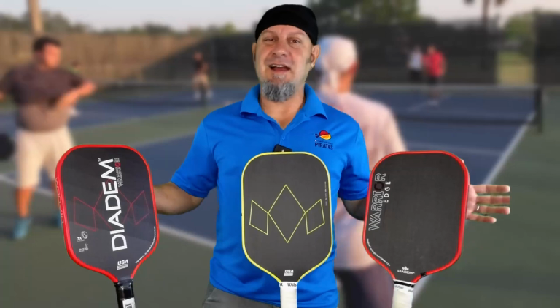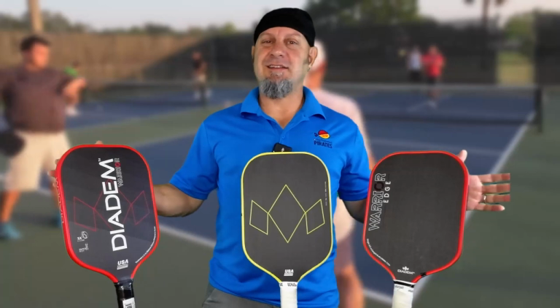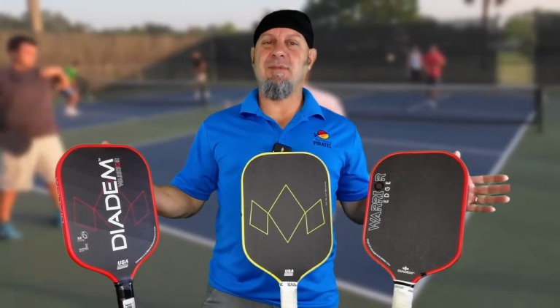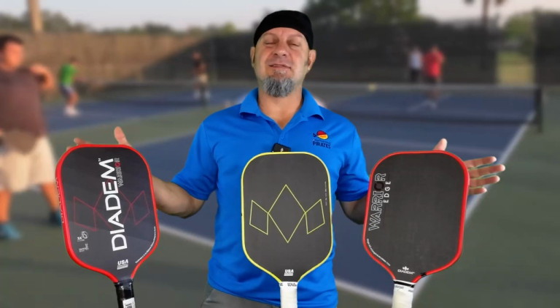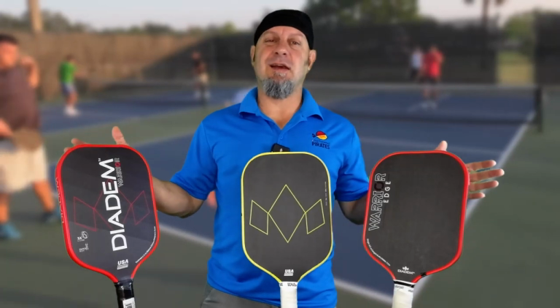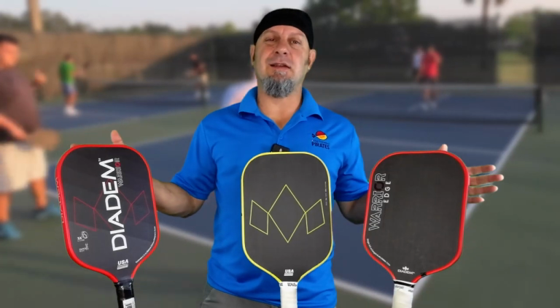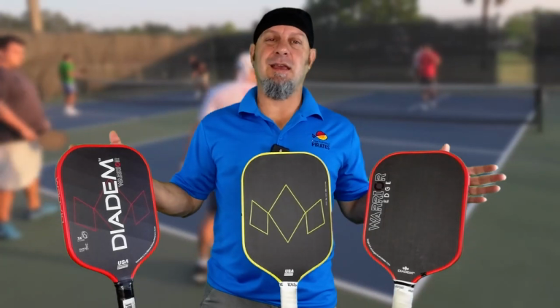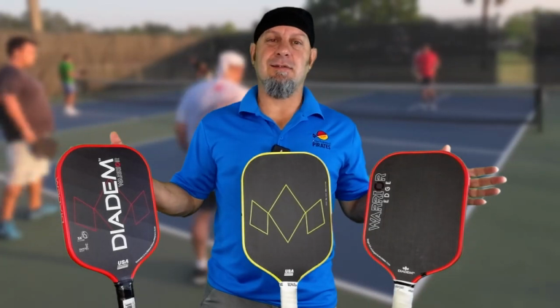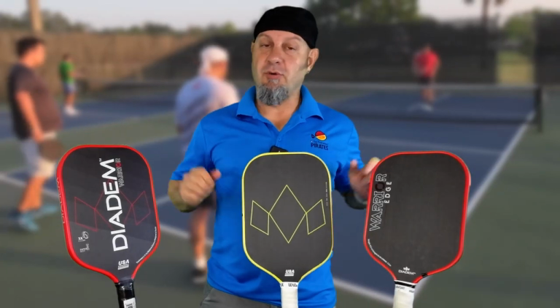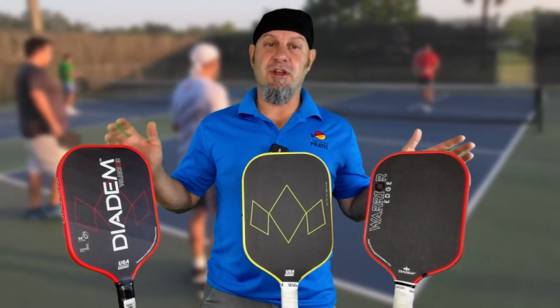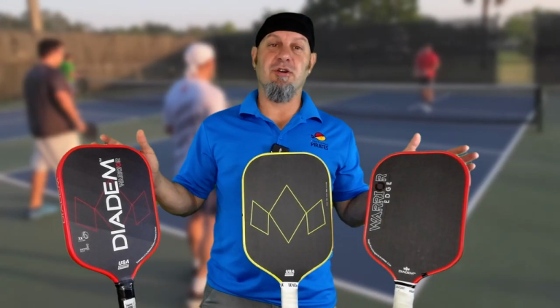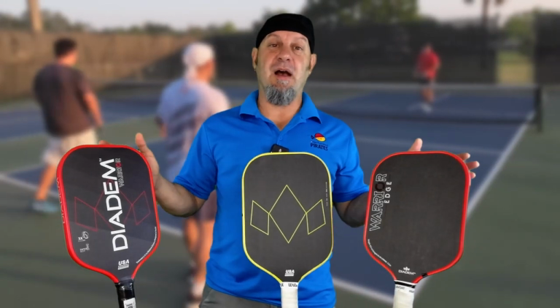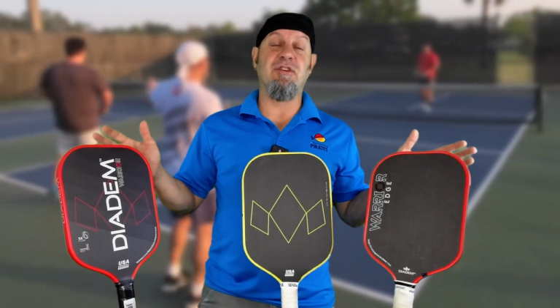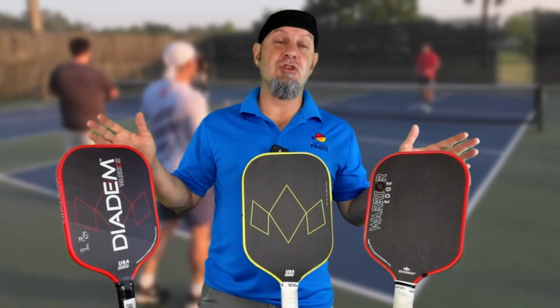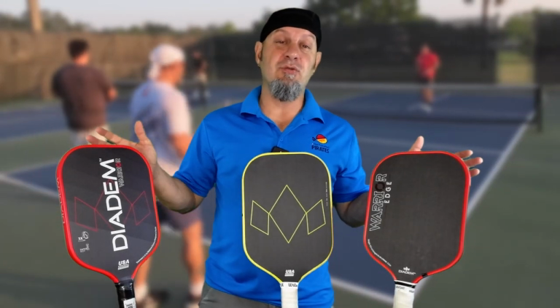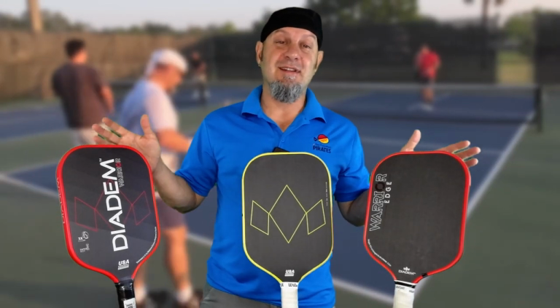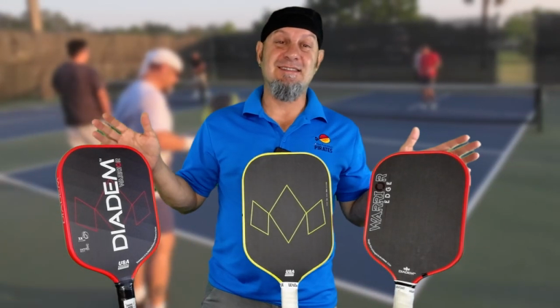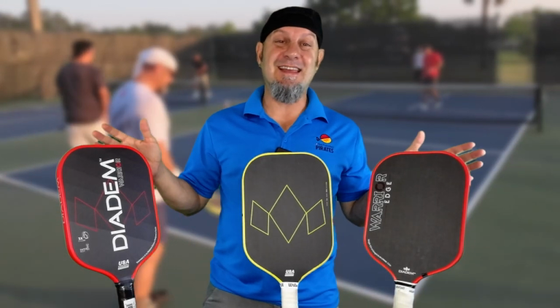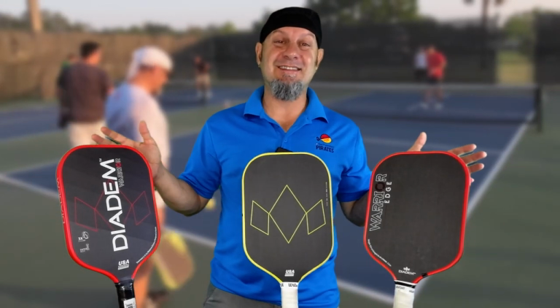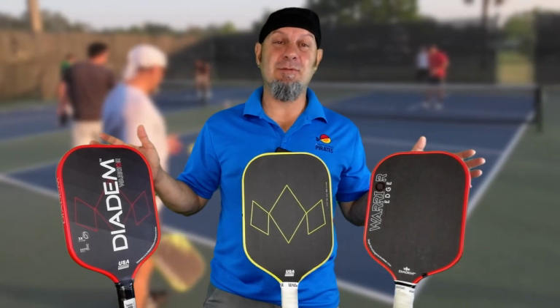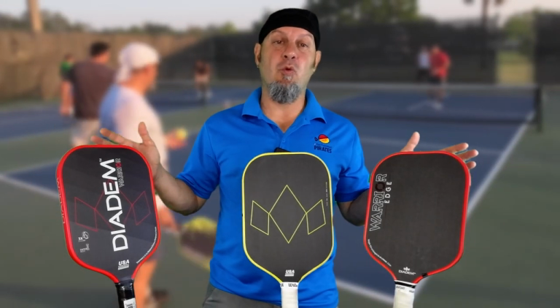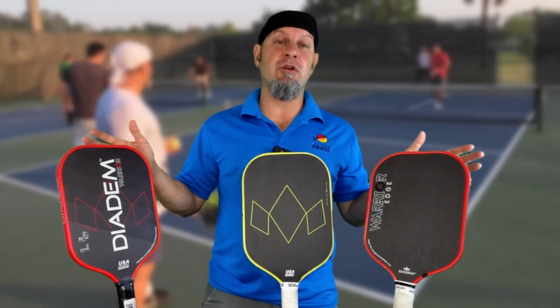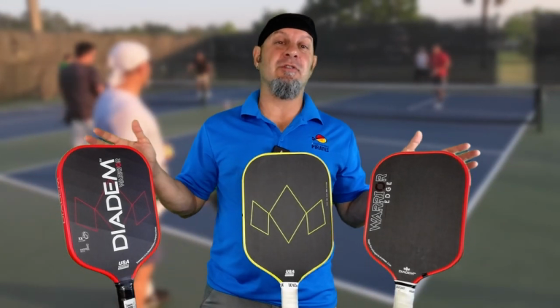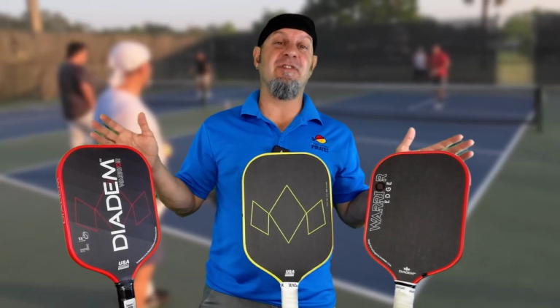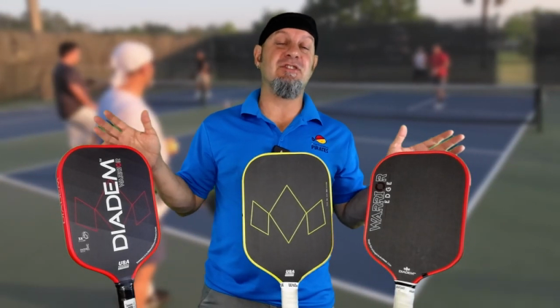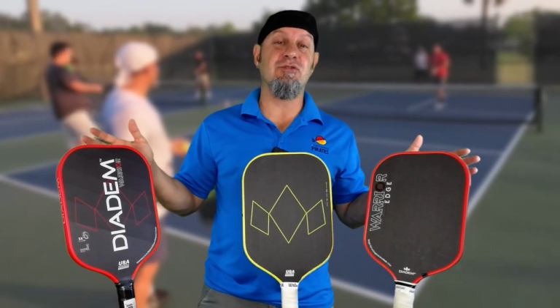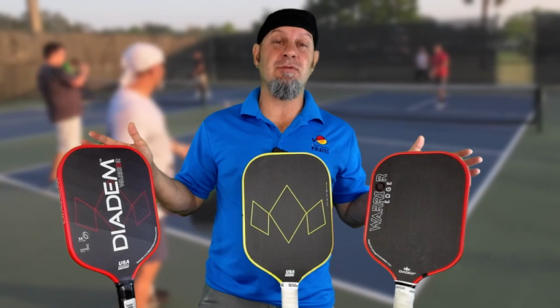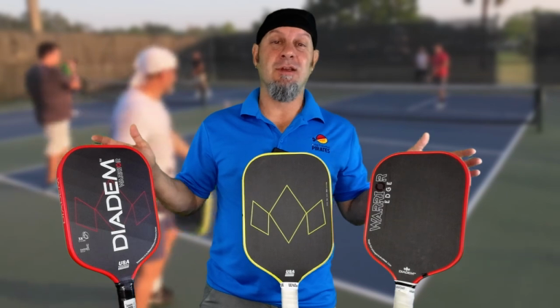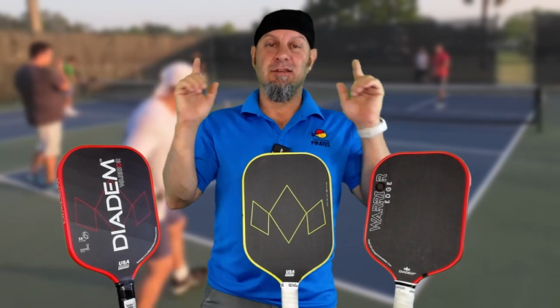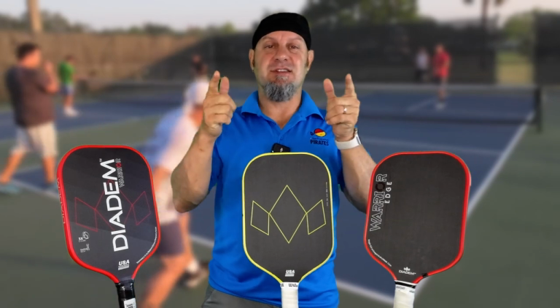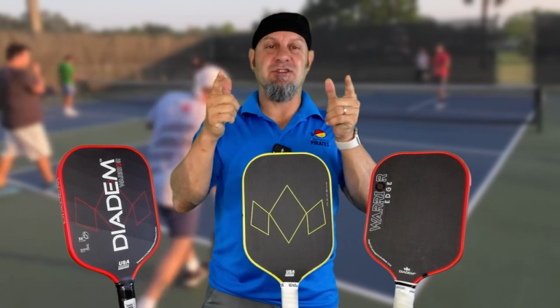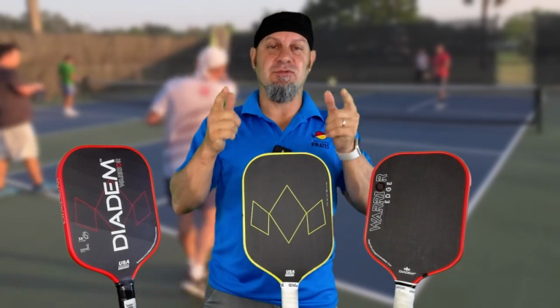Diadem has done it again. You want to hear about the new Diadem Warrior V2? Stay tuned.